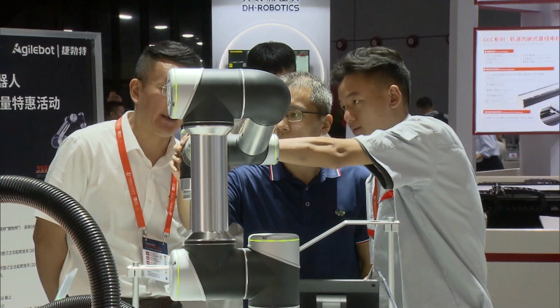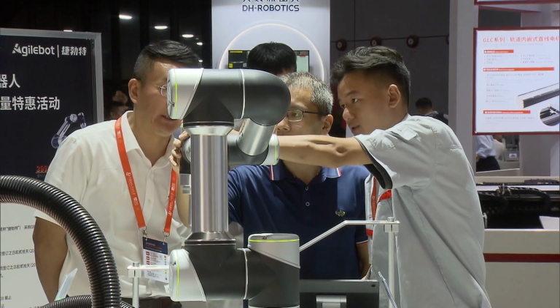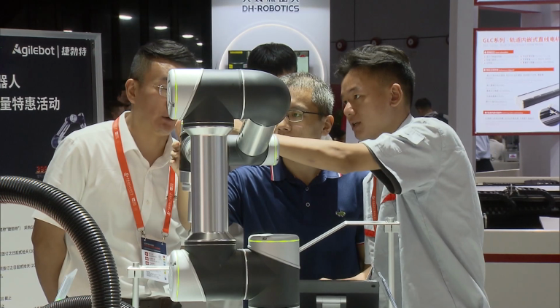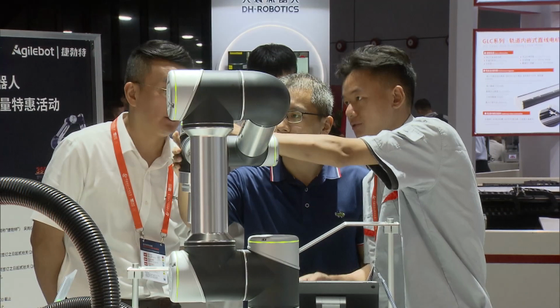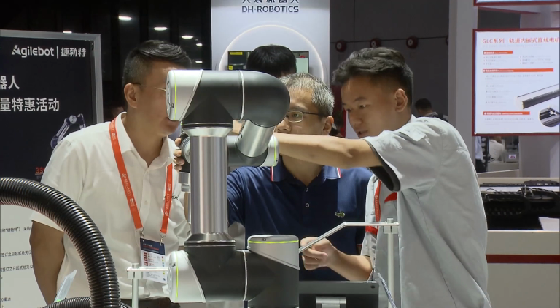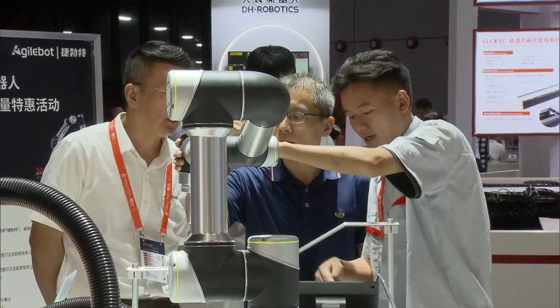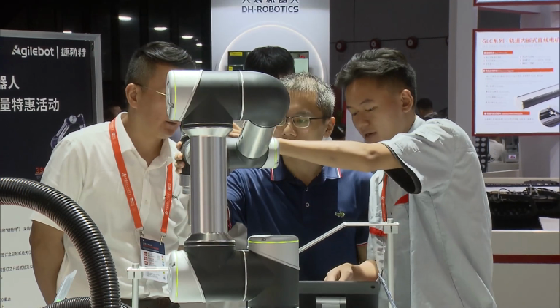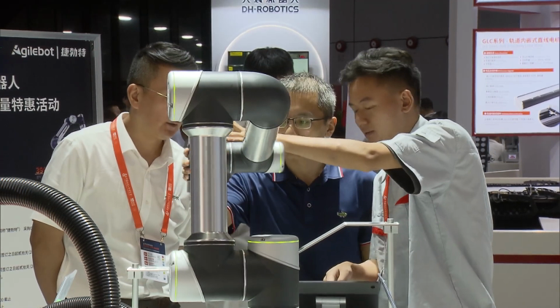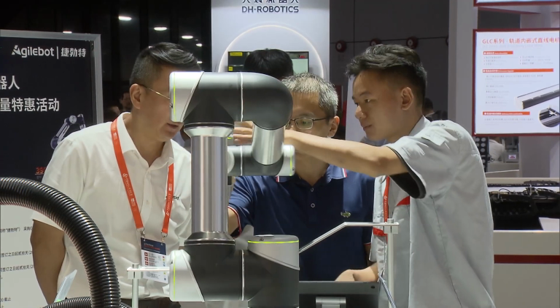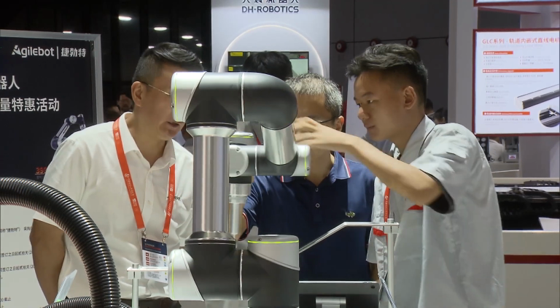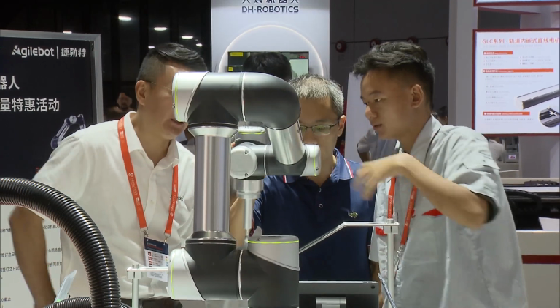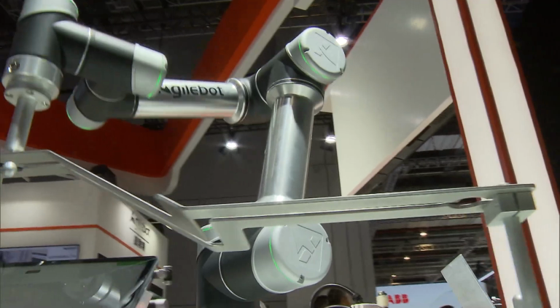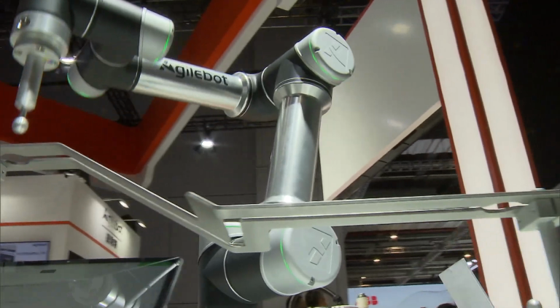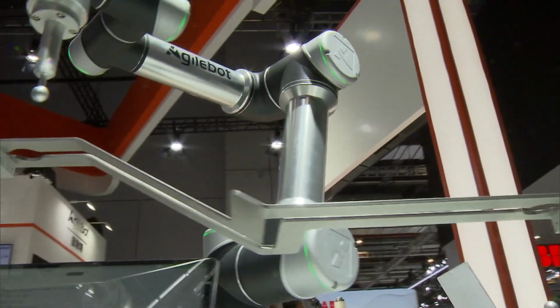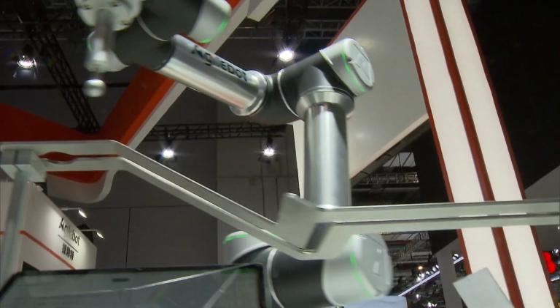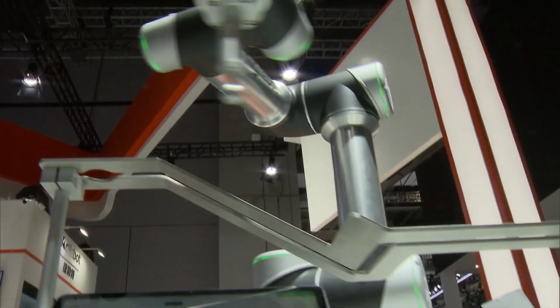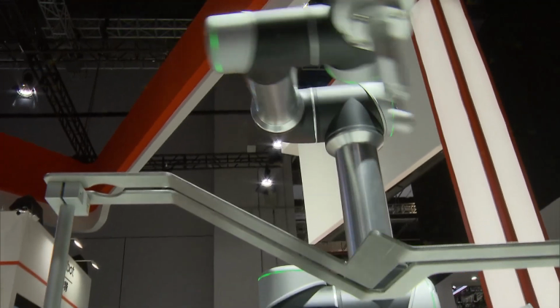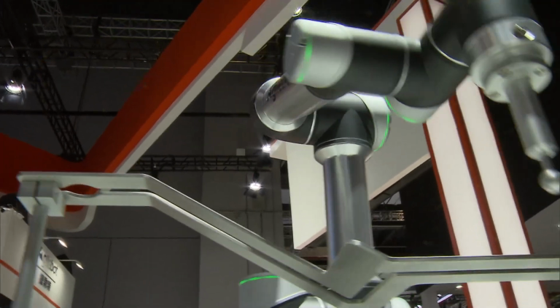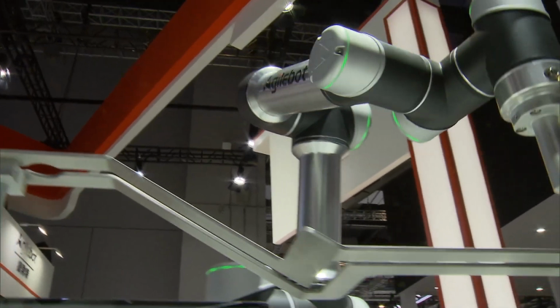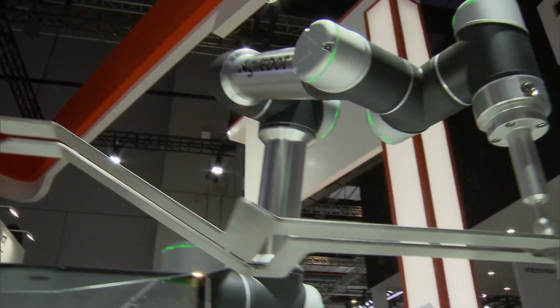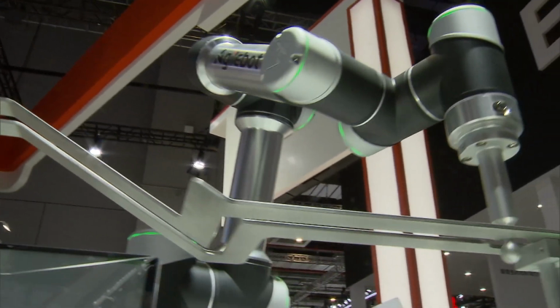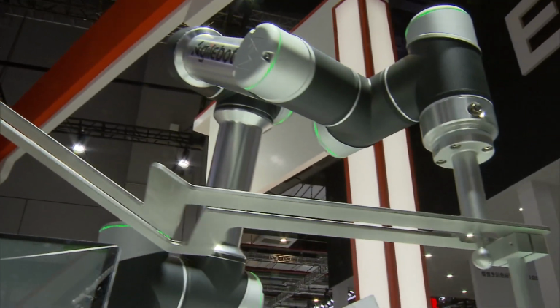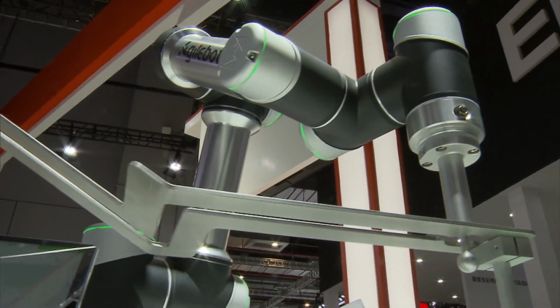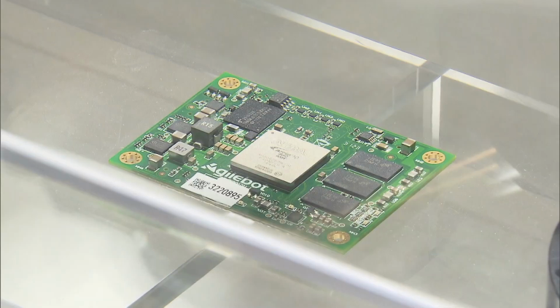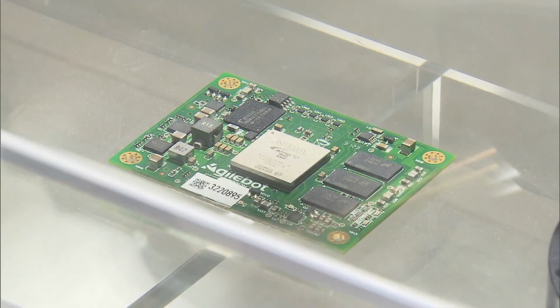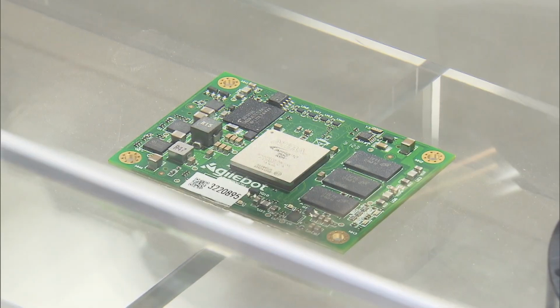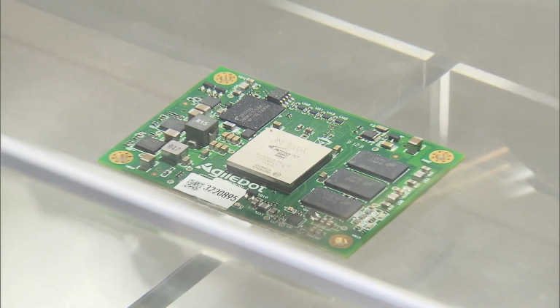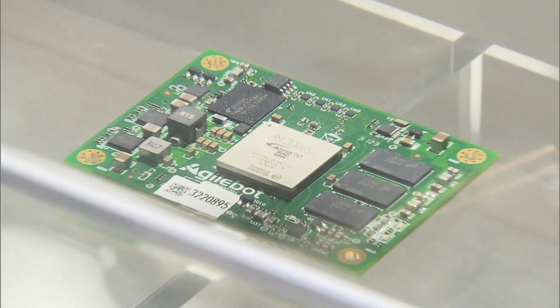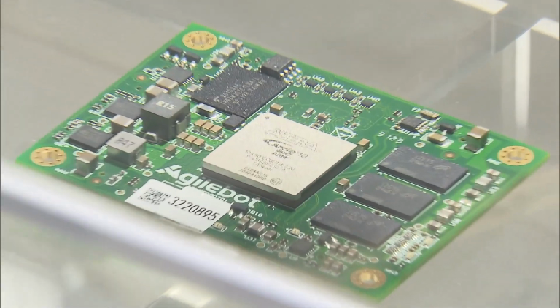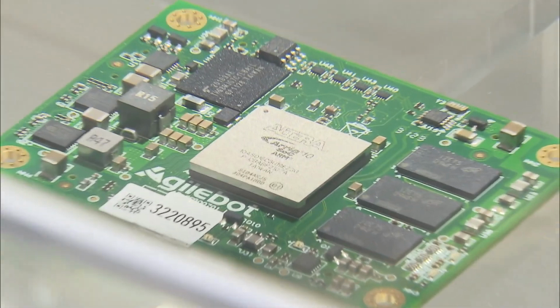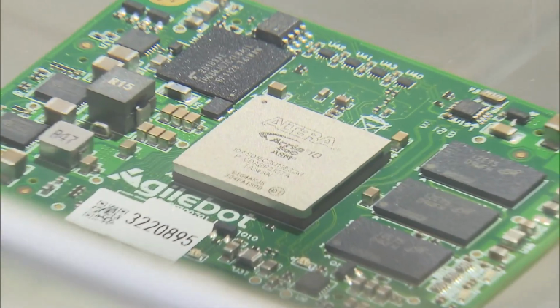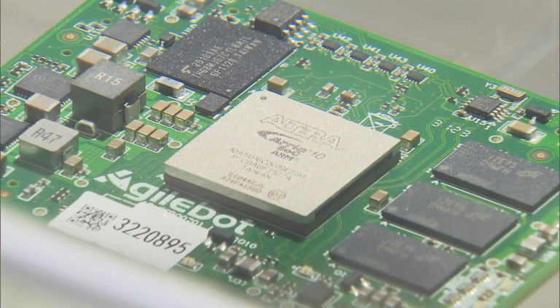The robot can be customized to make coffee or give a massage, but its primary design was to work on complicated assembly lines.